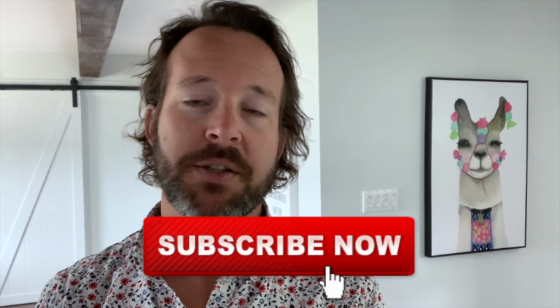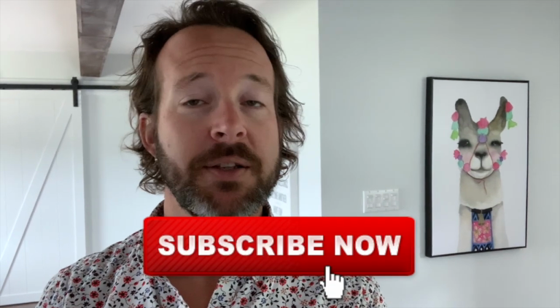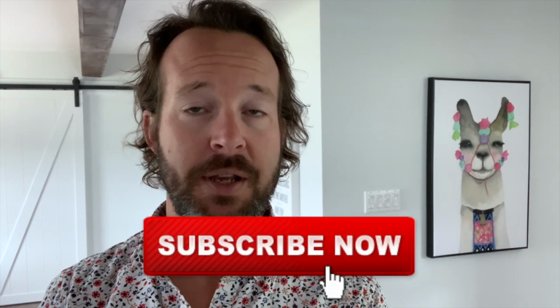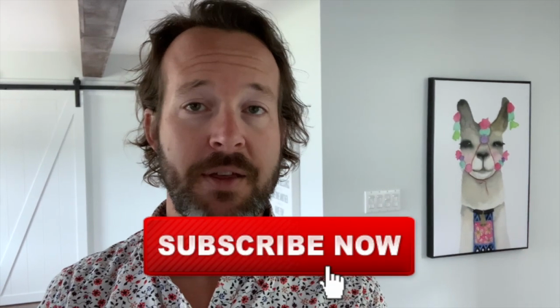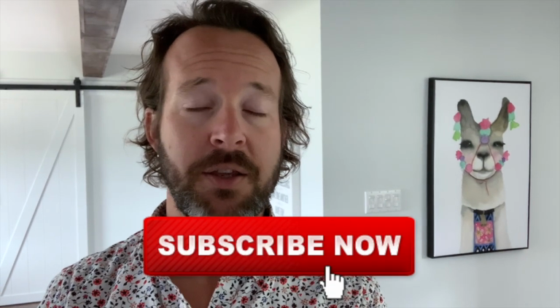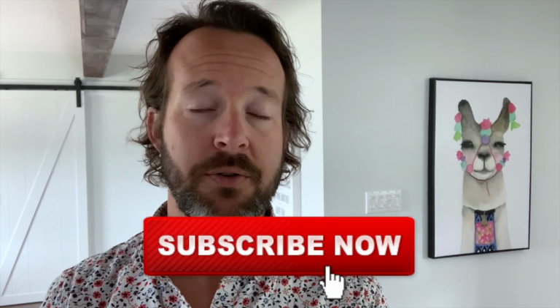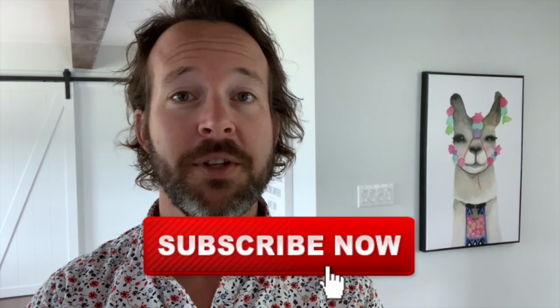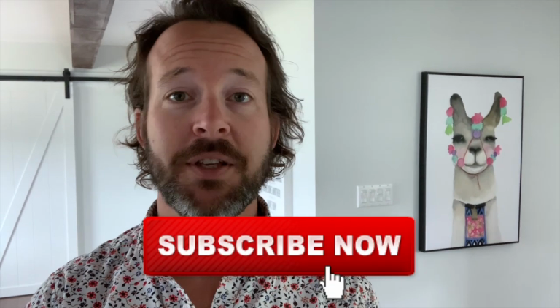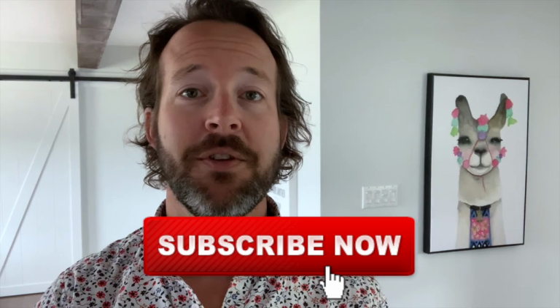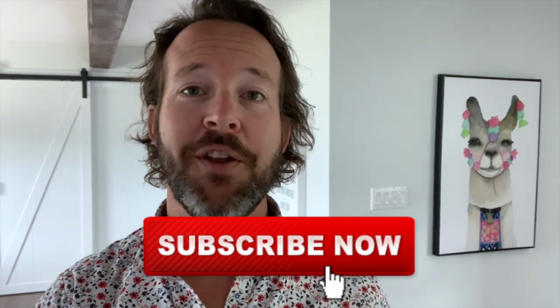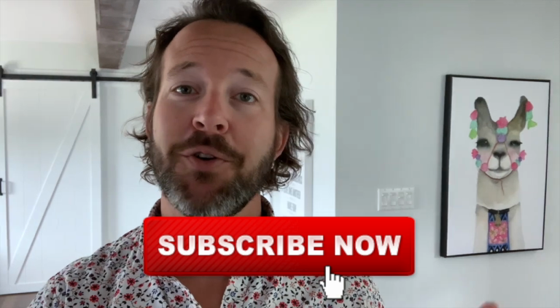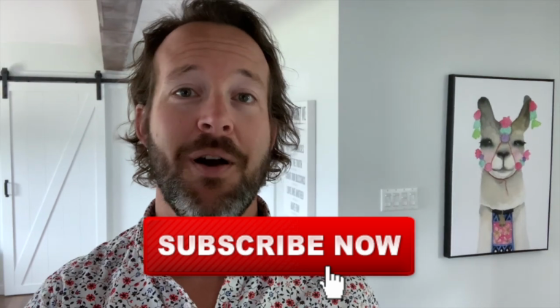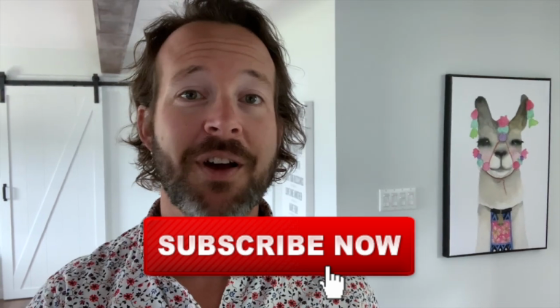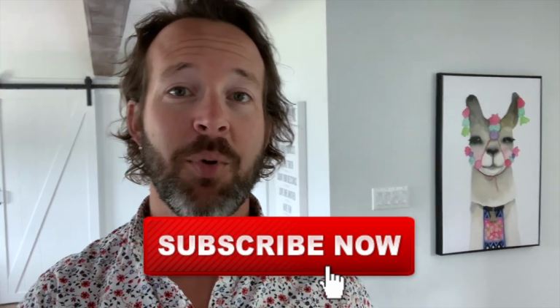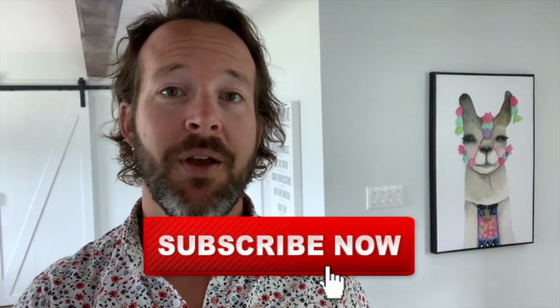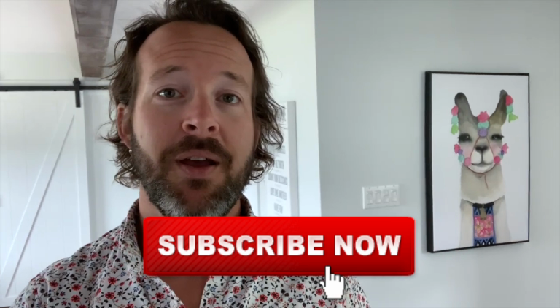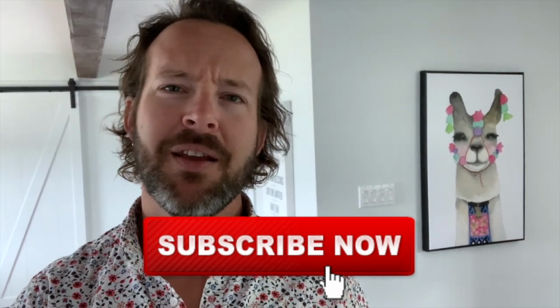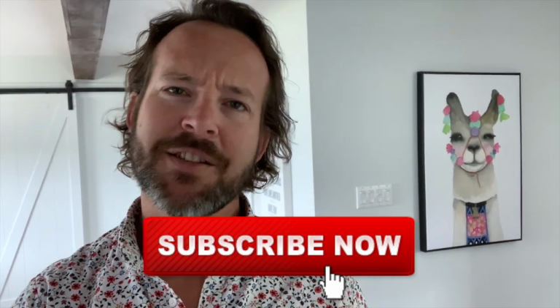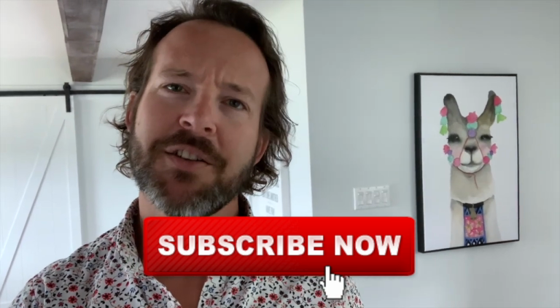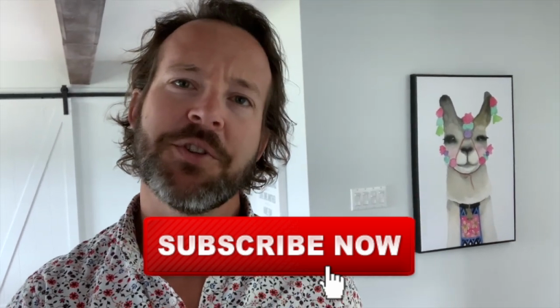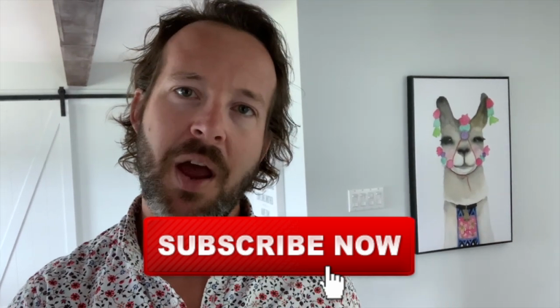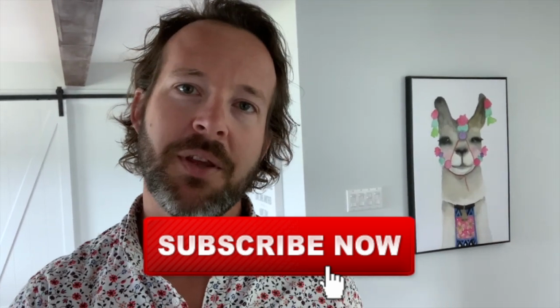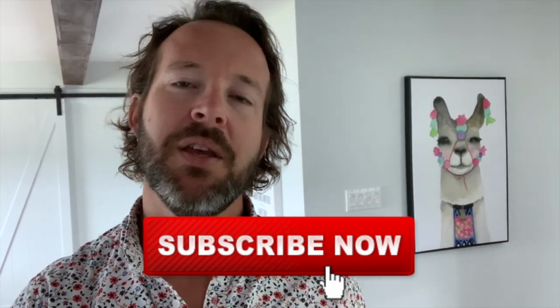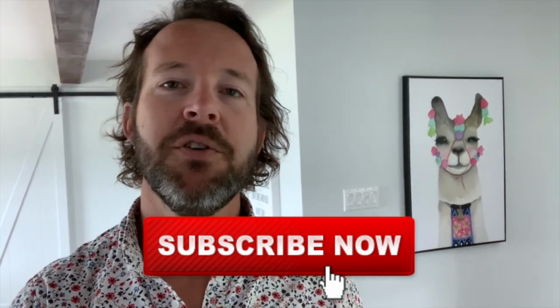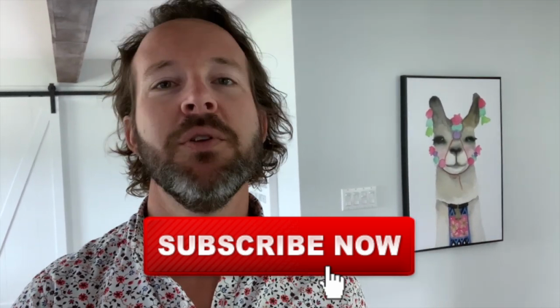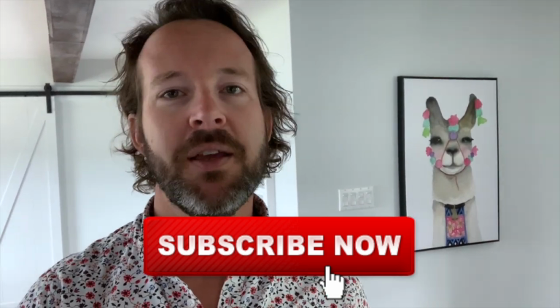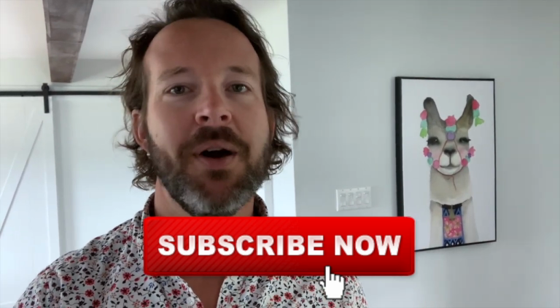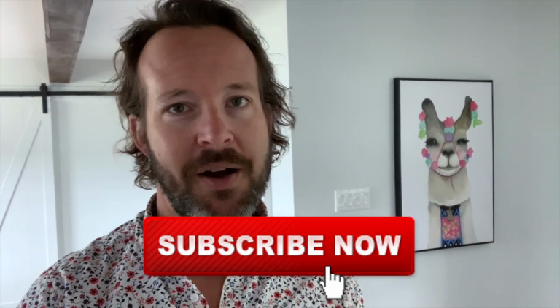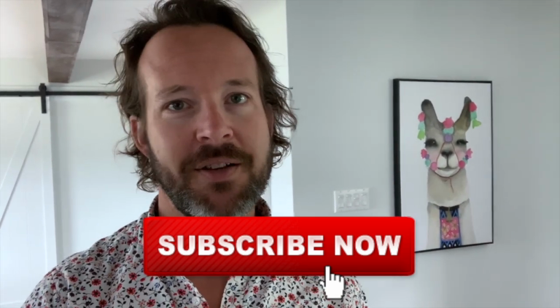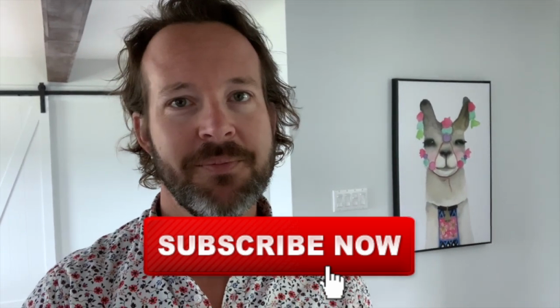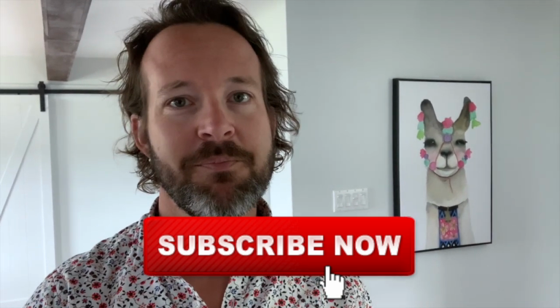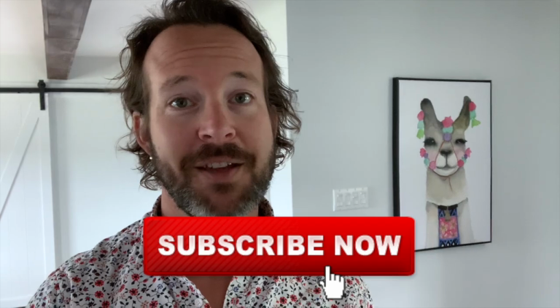I'd just like to say thank you. Please give this video a thumbs up and consider subscribing if you like my content.